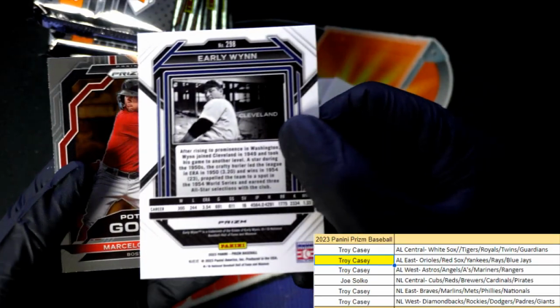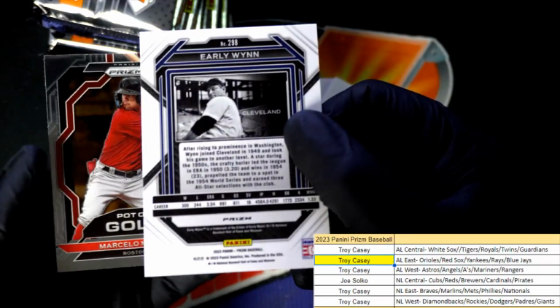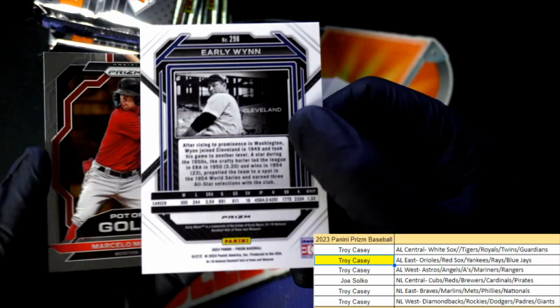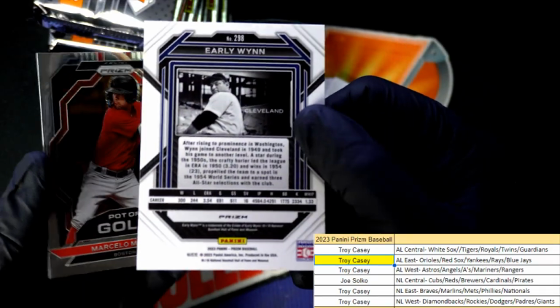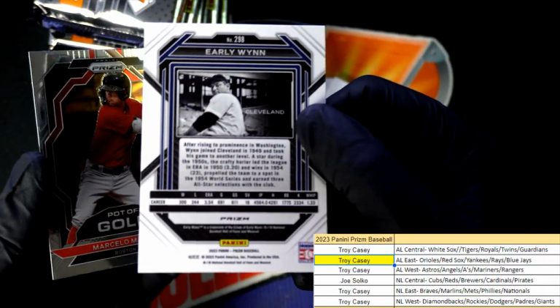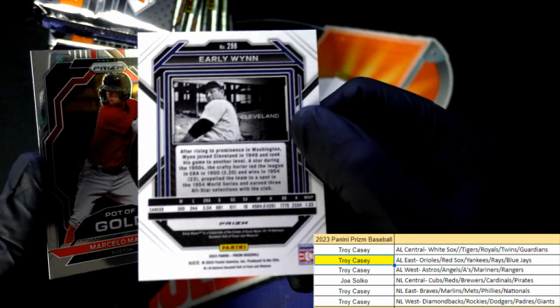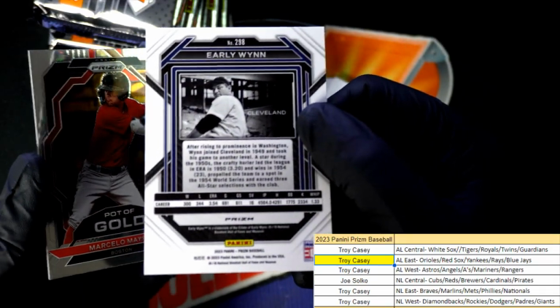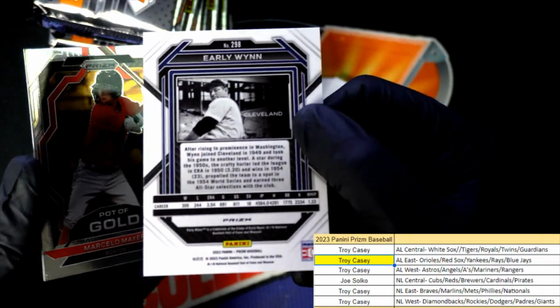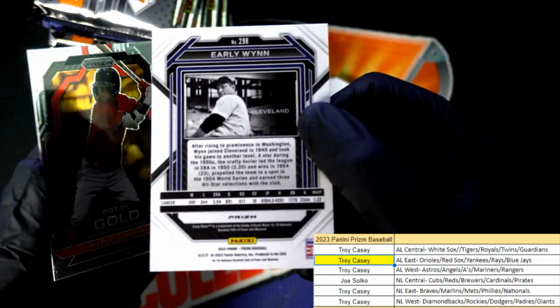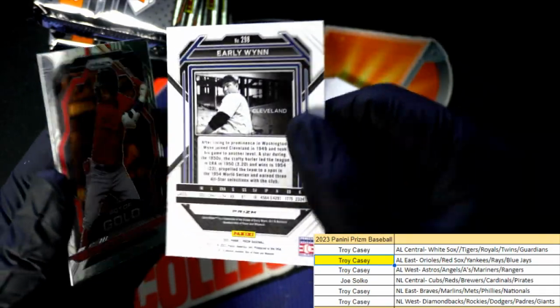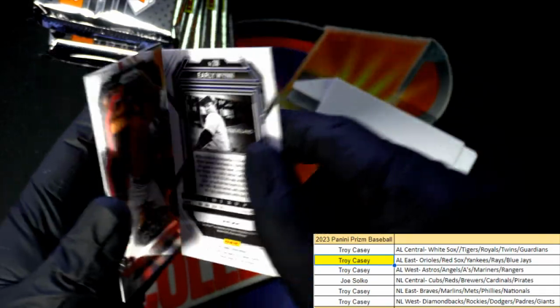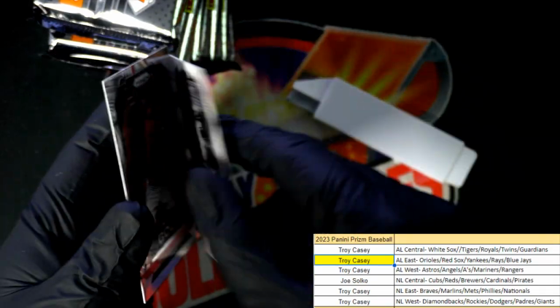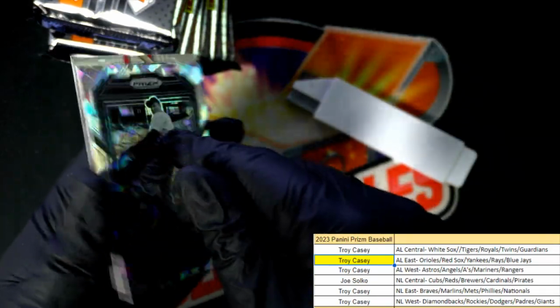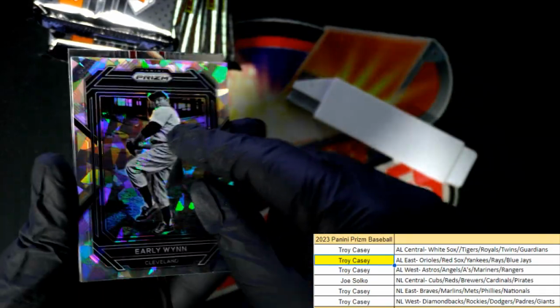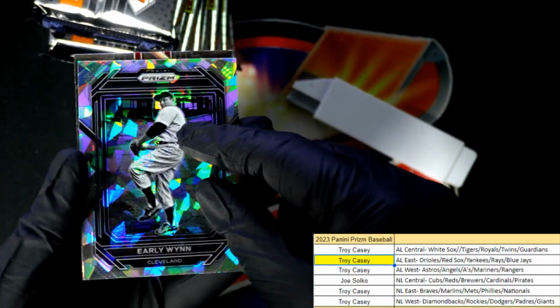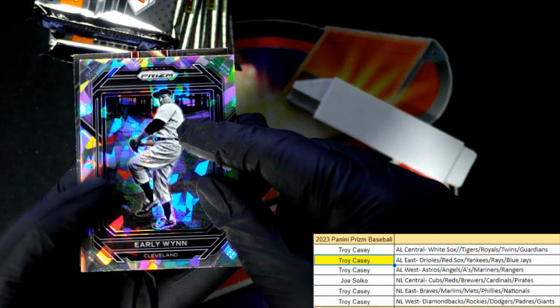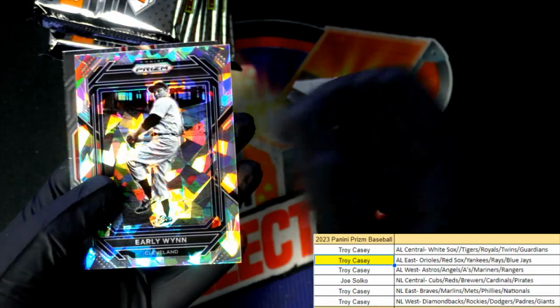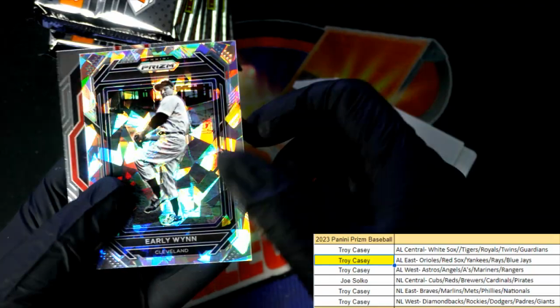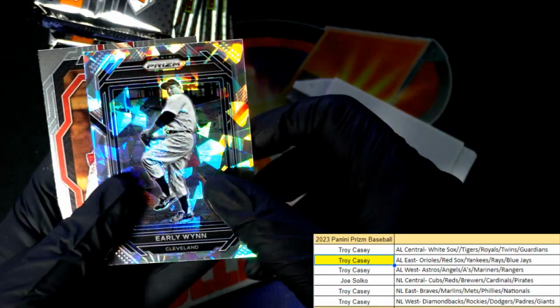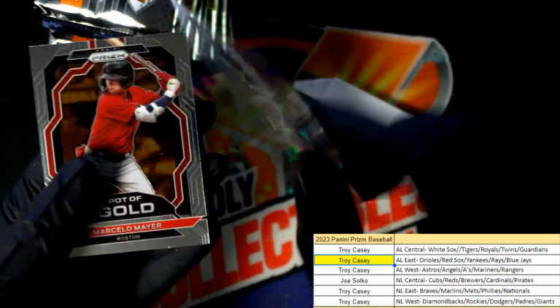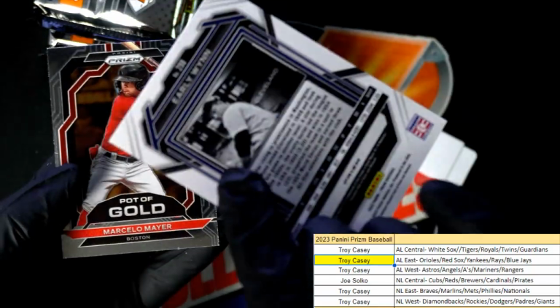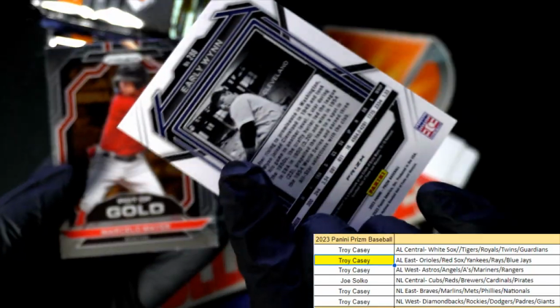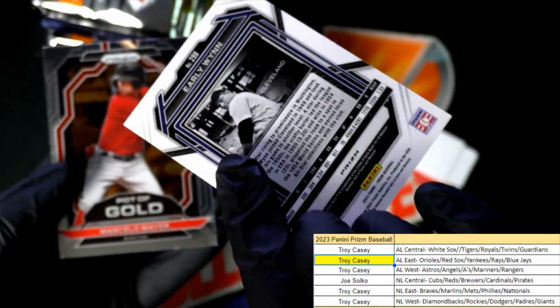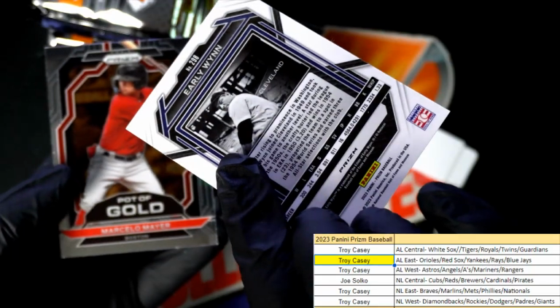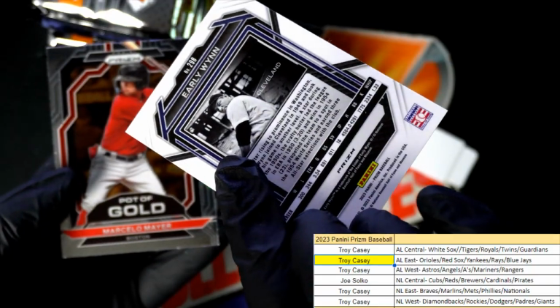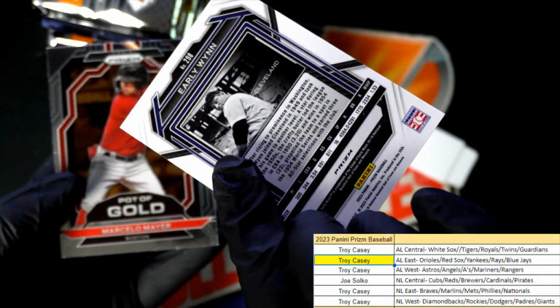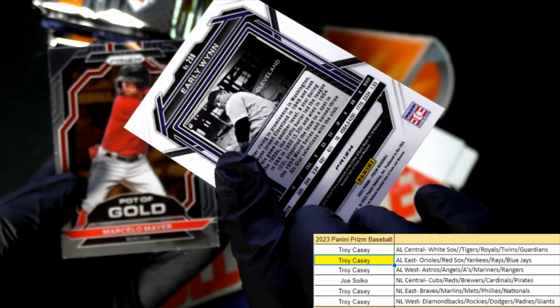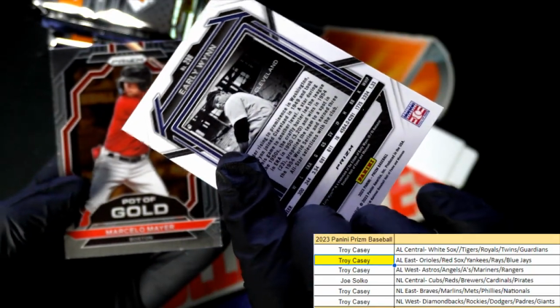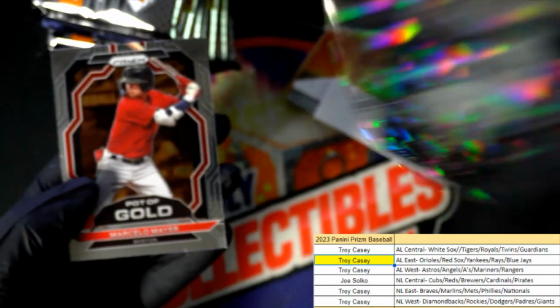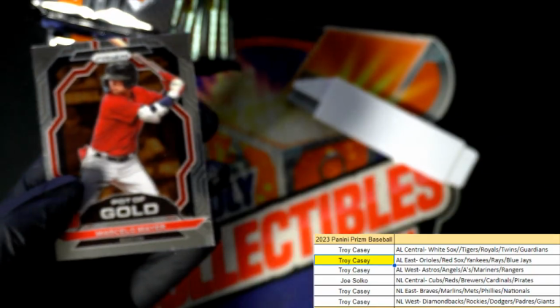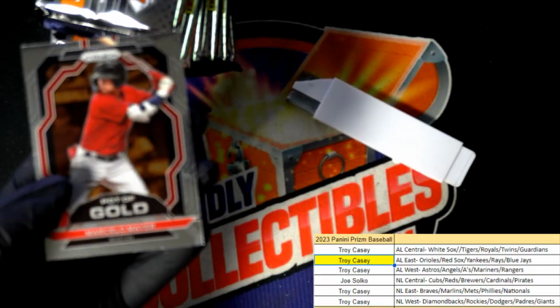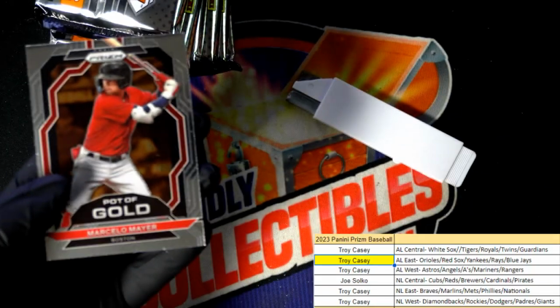There's a Guardians early win. Nice, alright, nice Prisms.